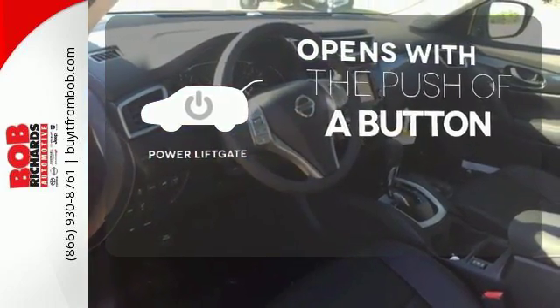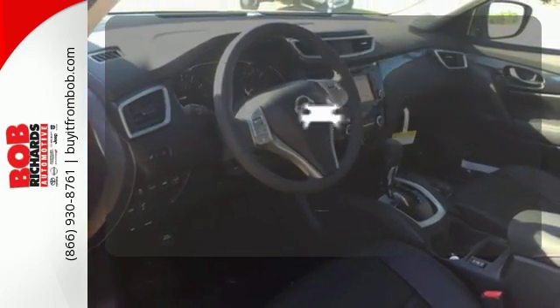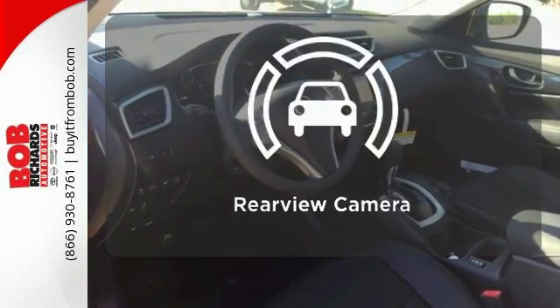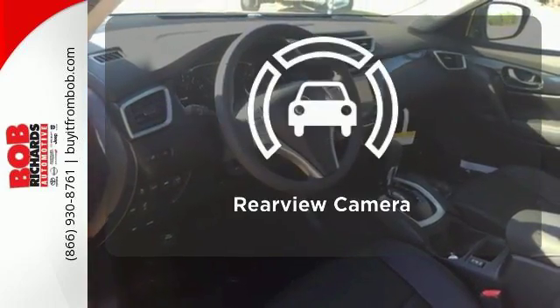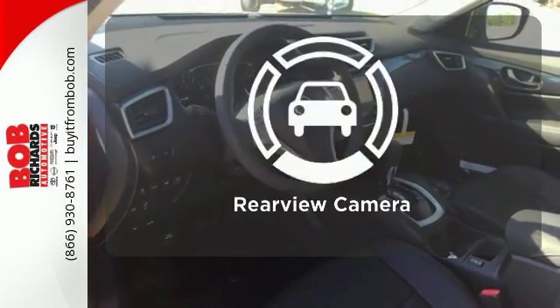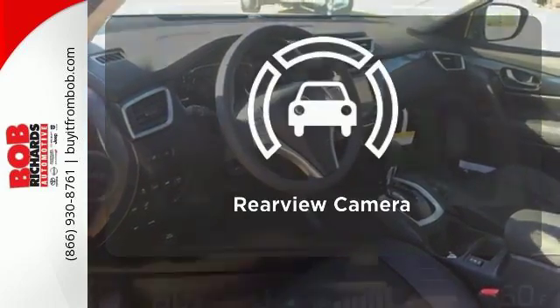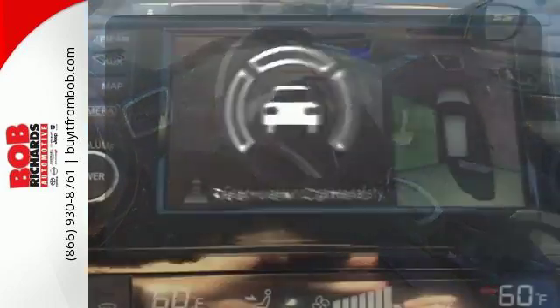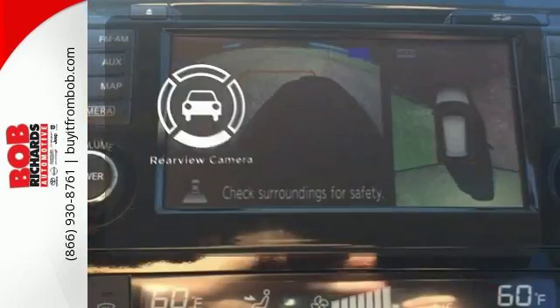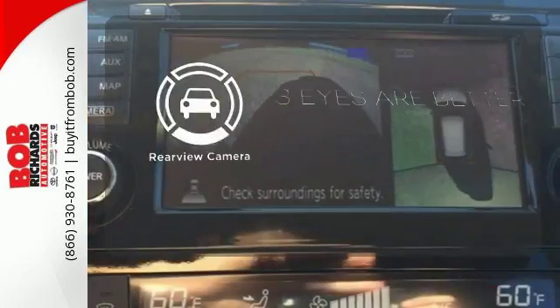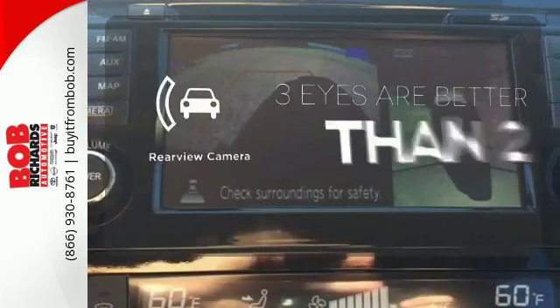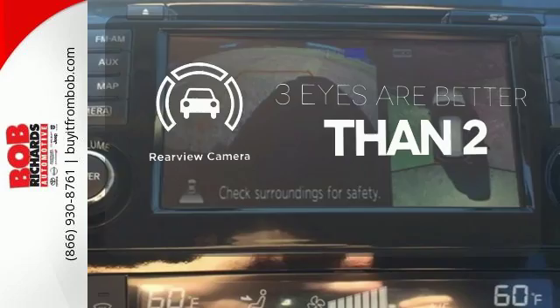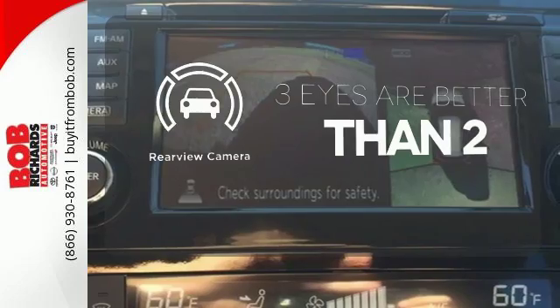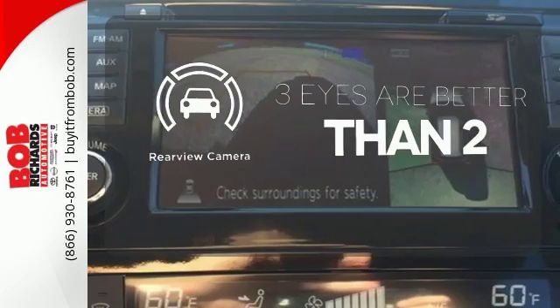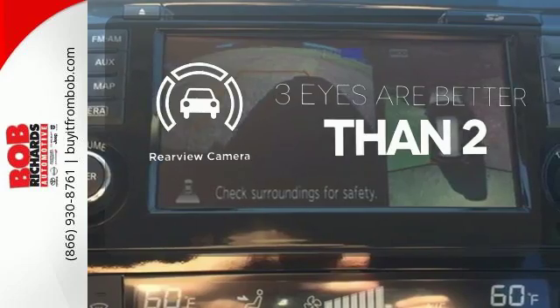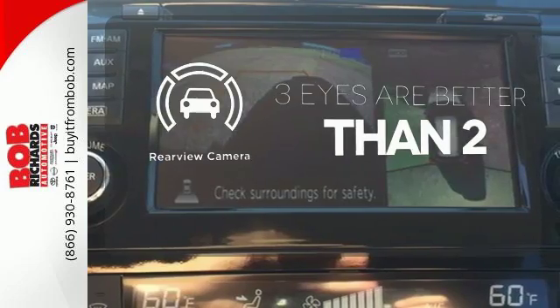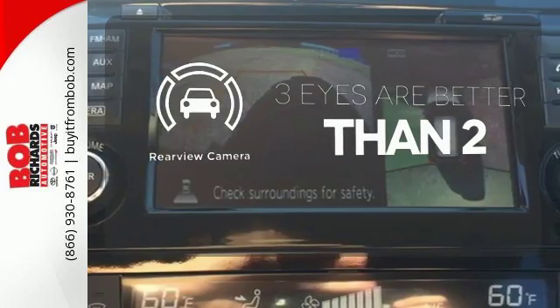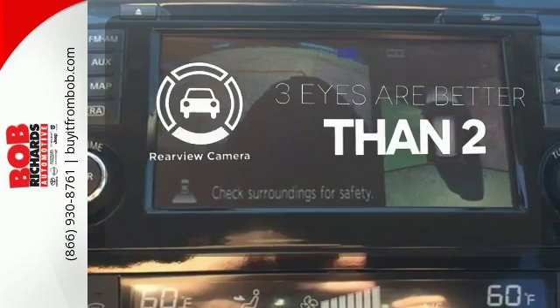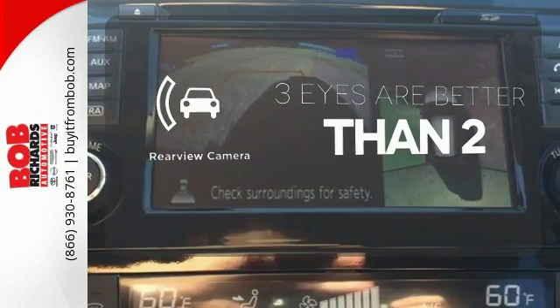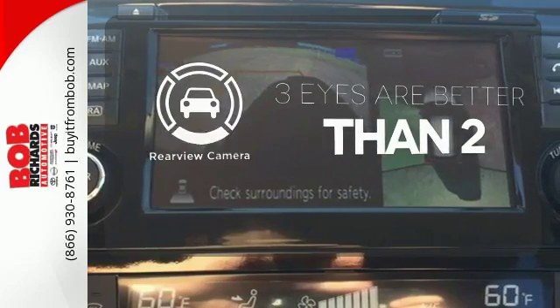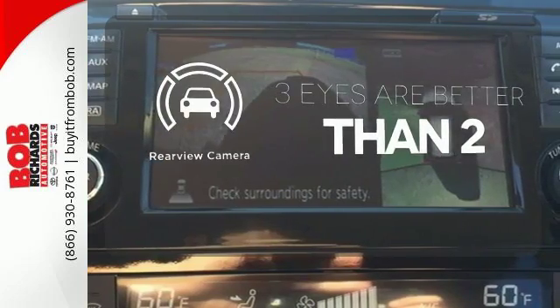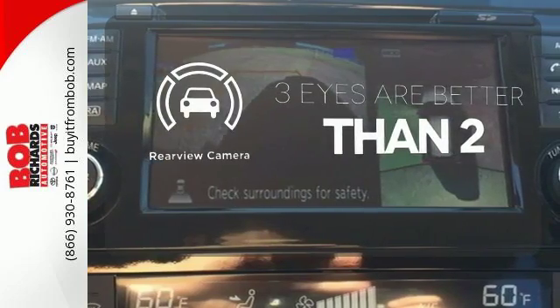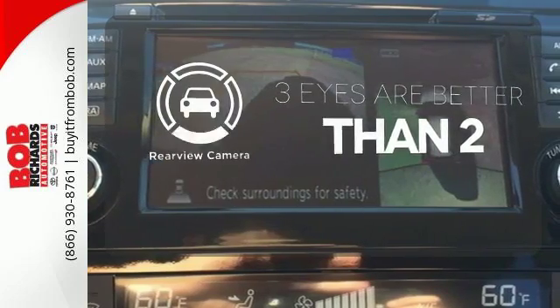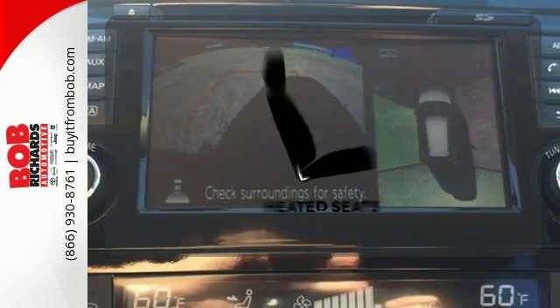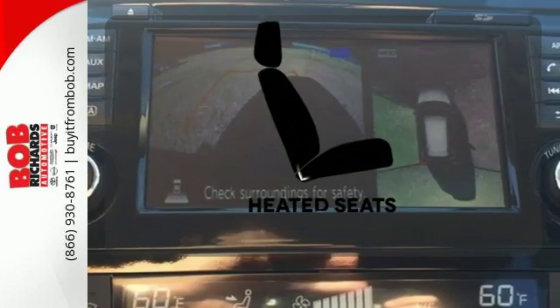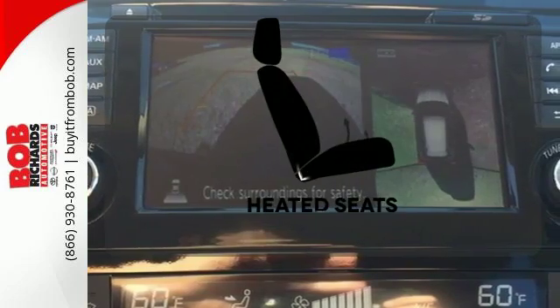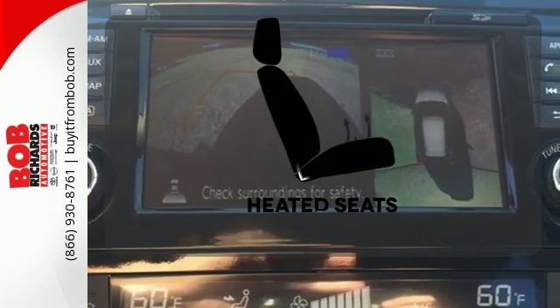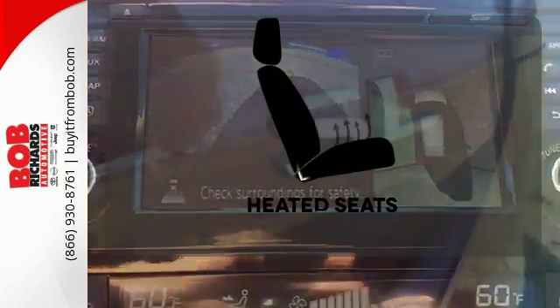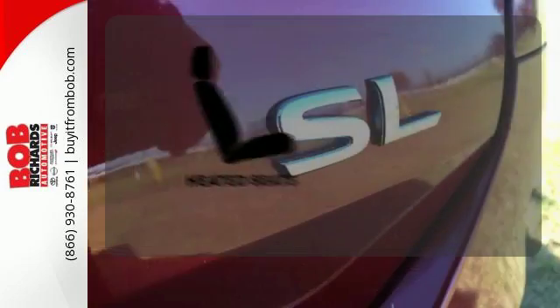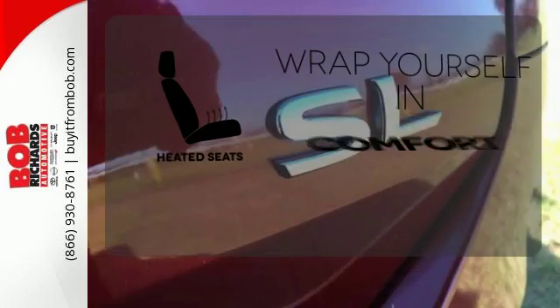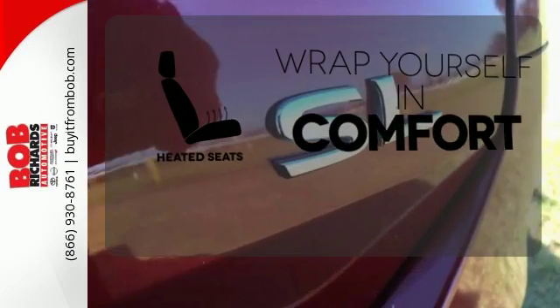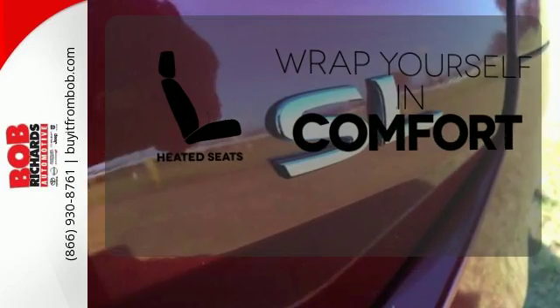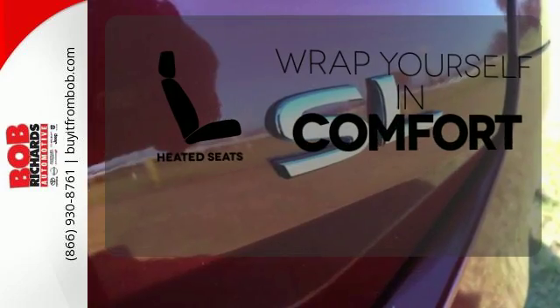The backup camera gives you a clear picture of what's behind you. Warm off the chills with the heated seats.